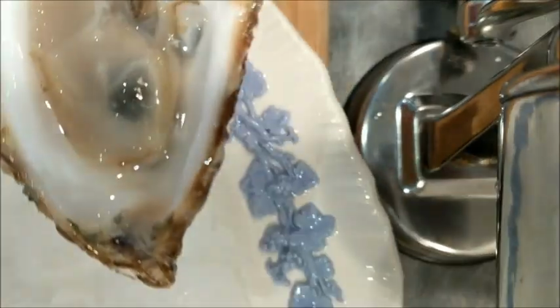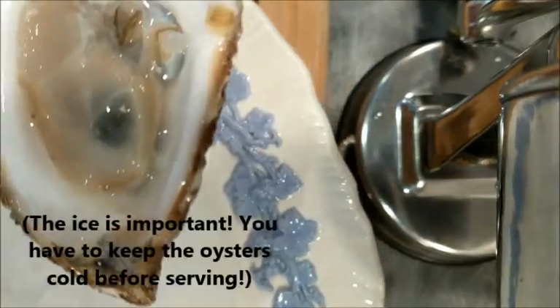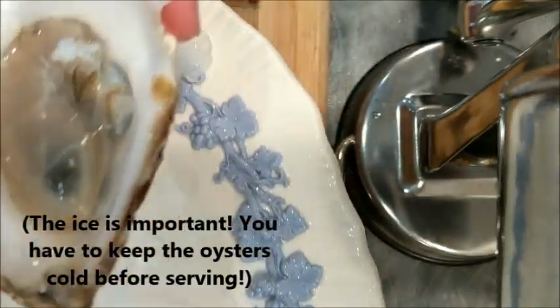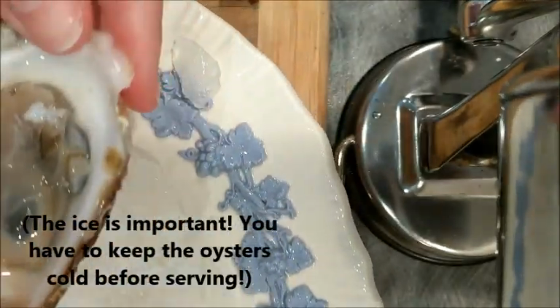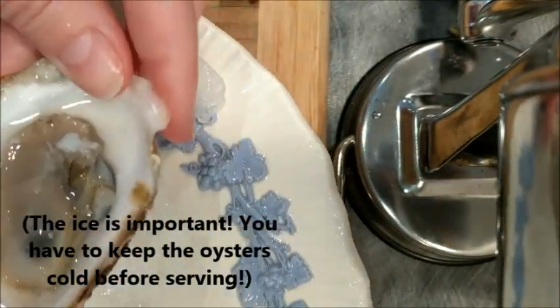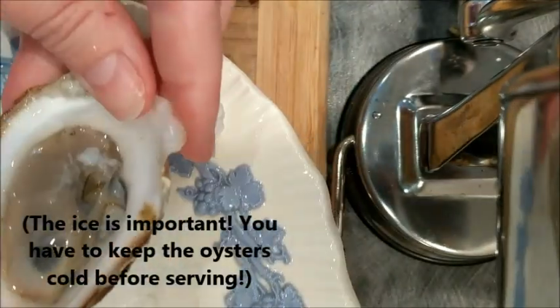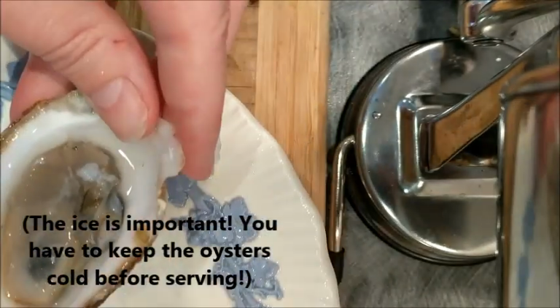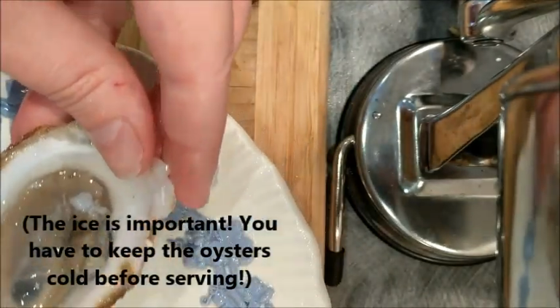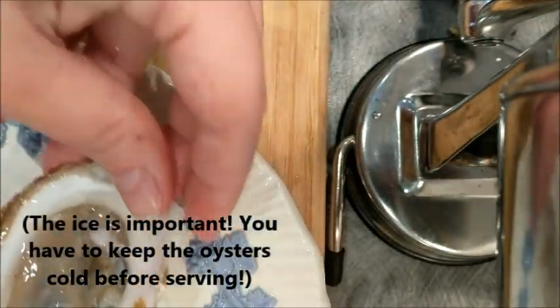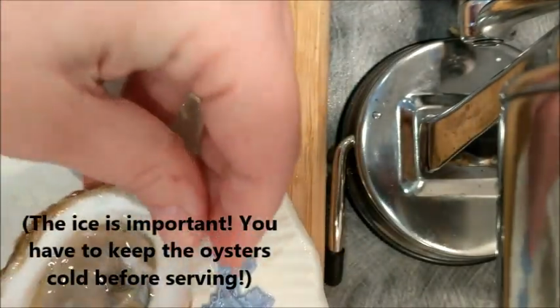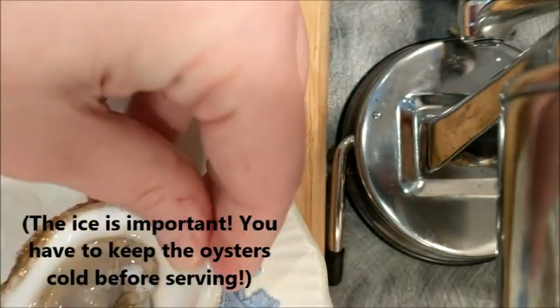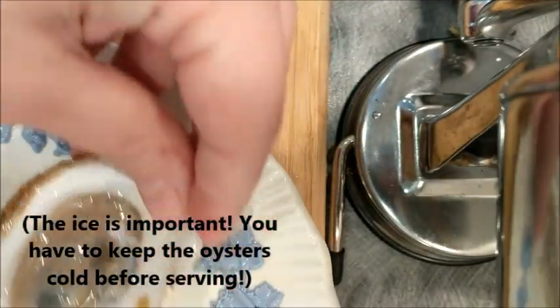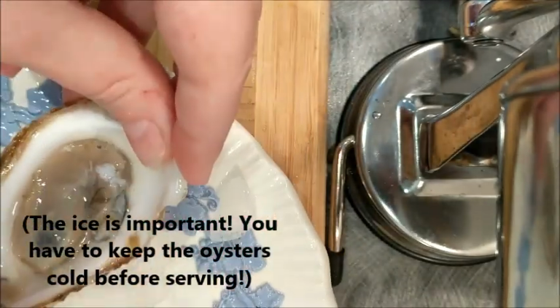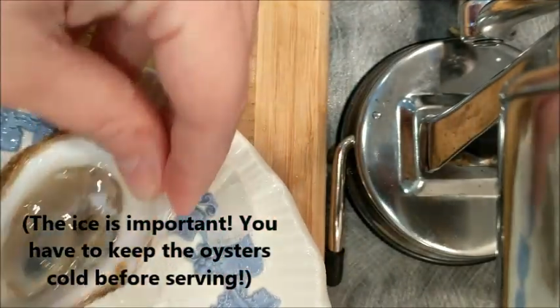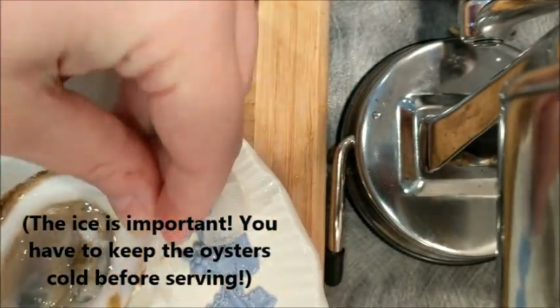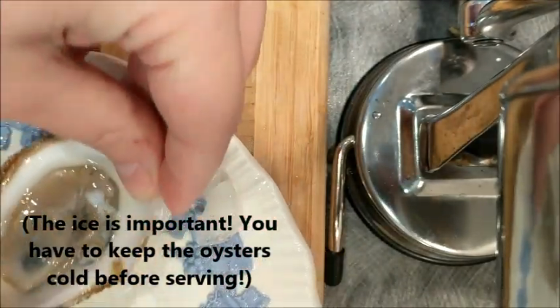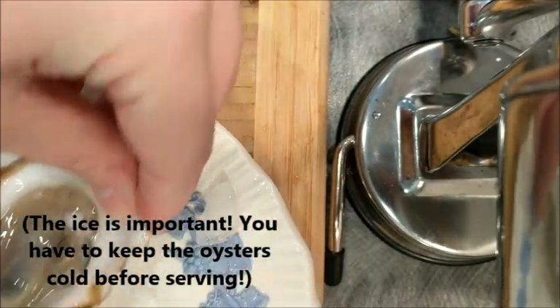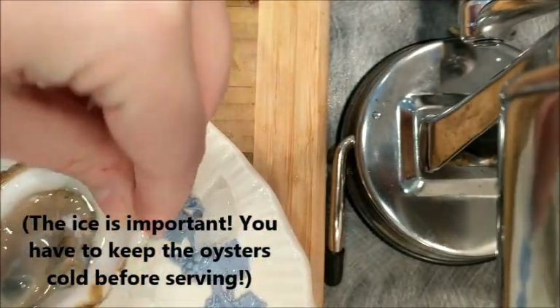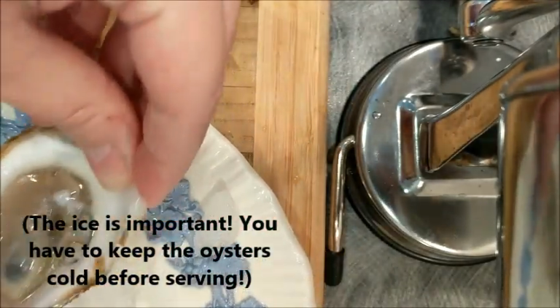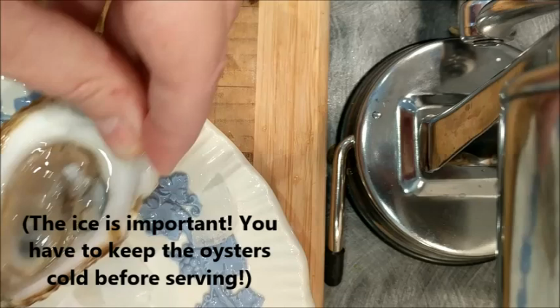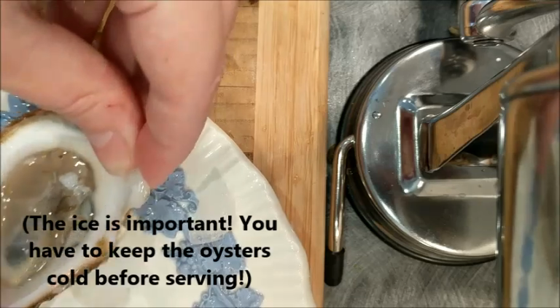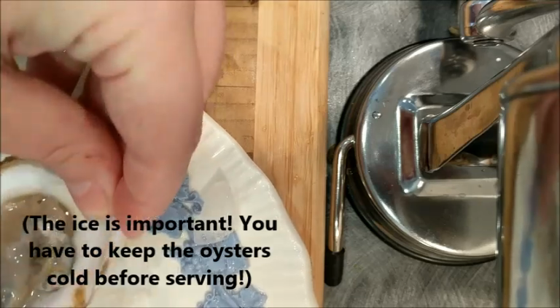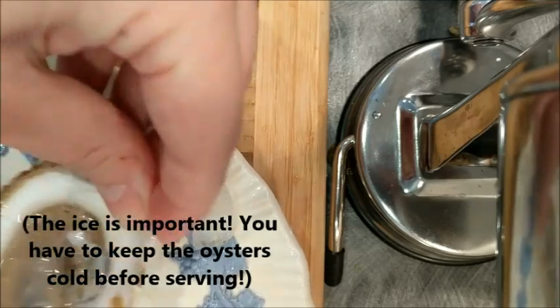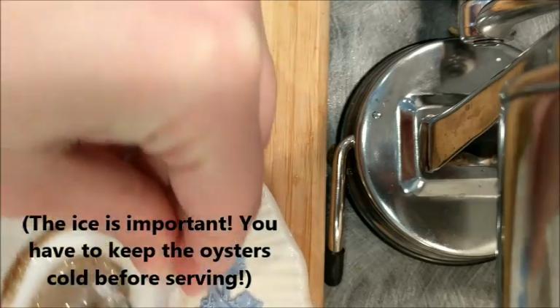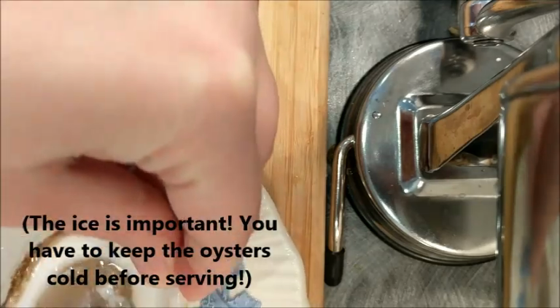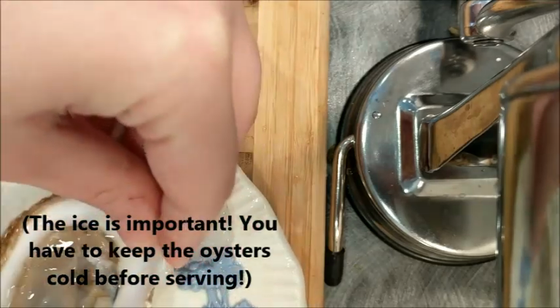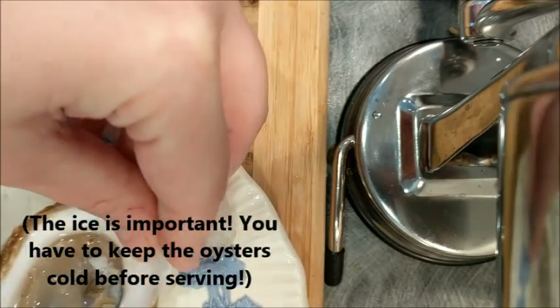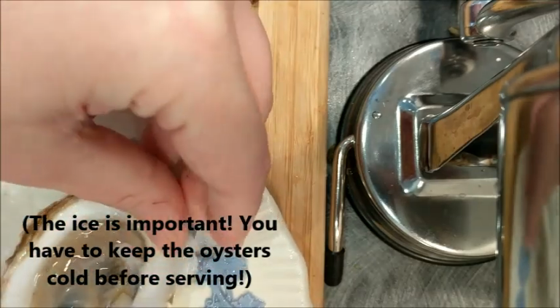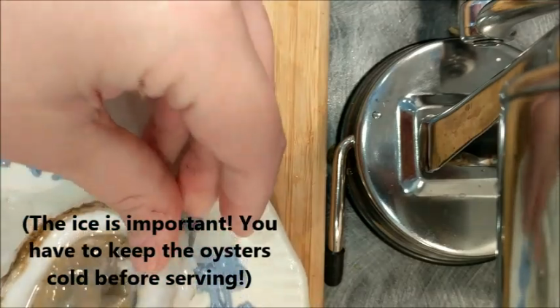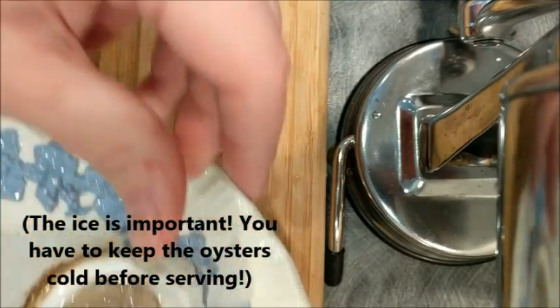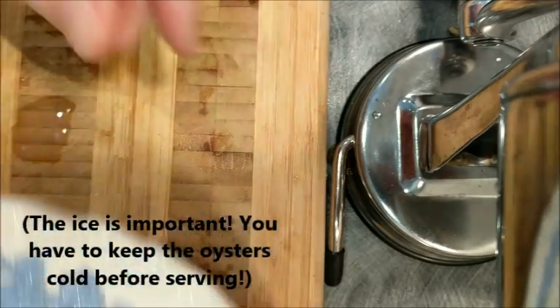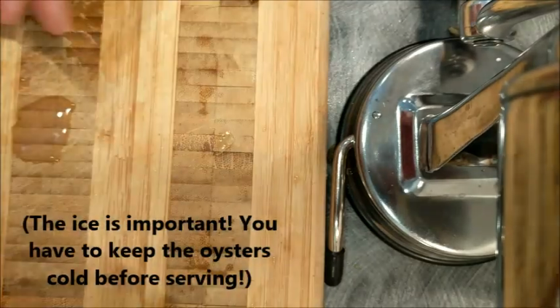Once it's done, you put it on a plate of ice. Here's my plate — there's the ice. I usually just nestle it in there. There we go.